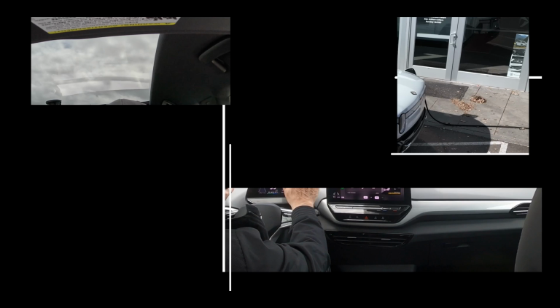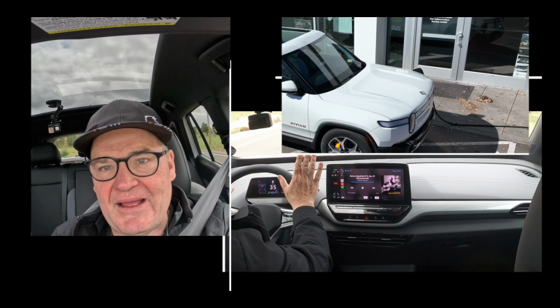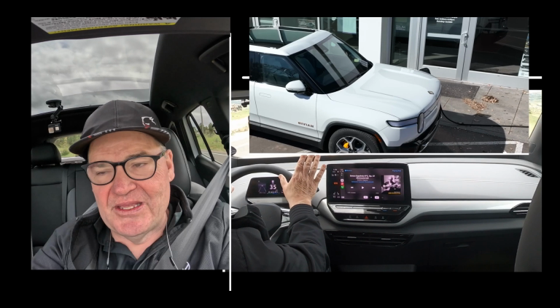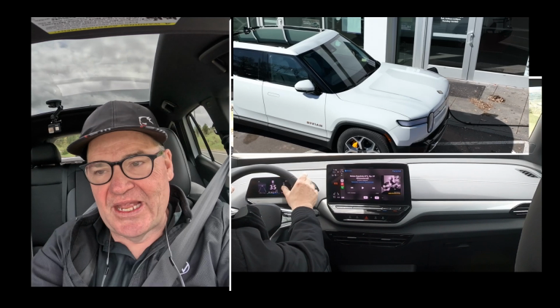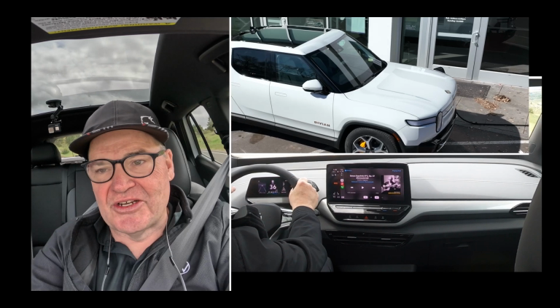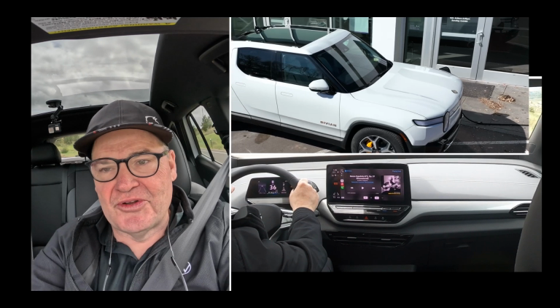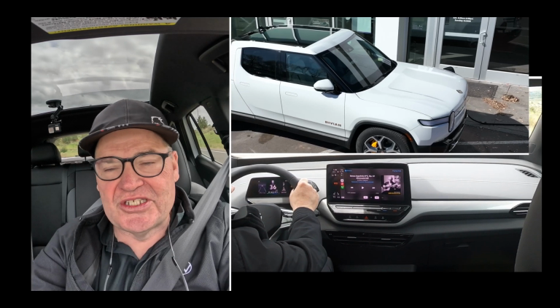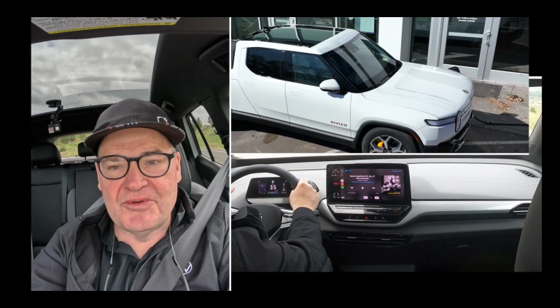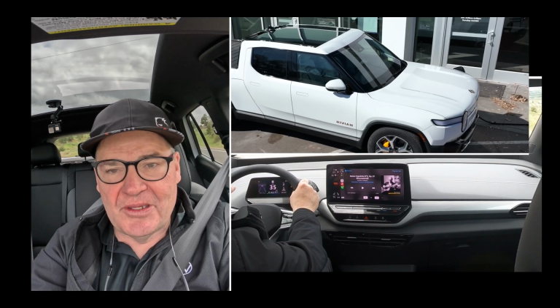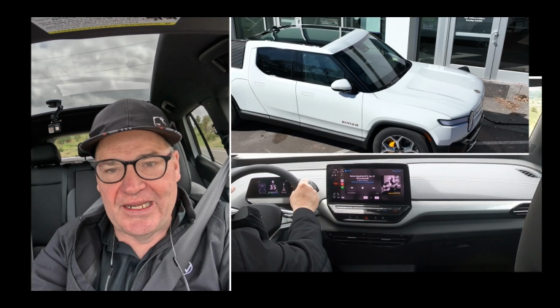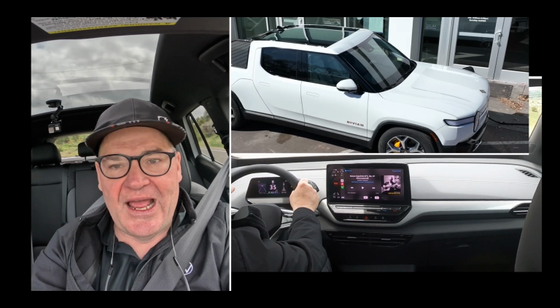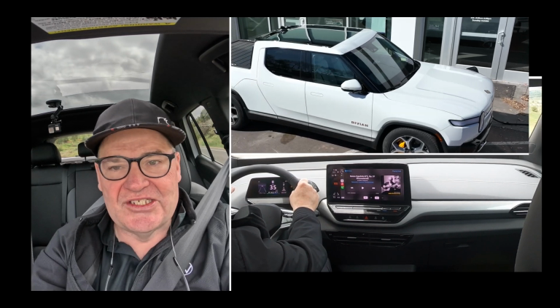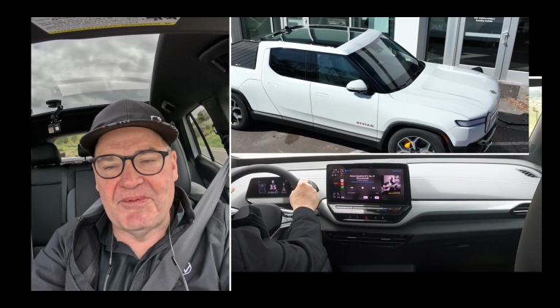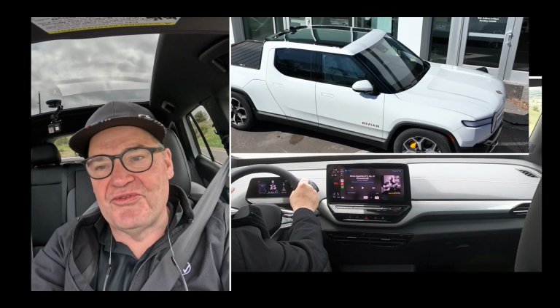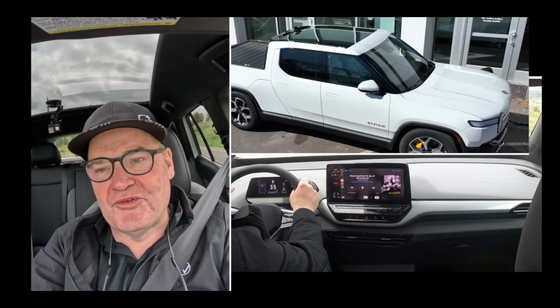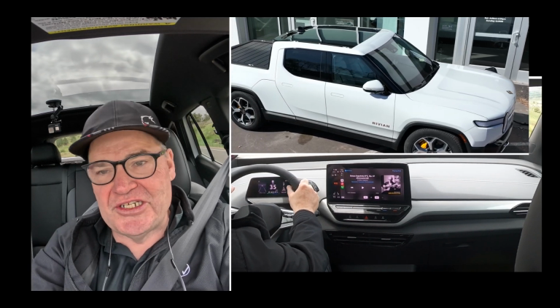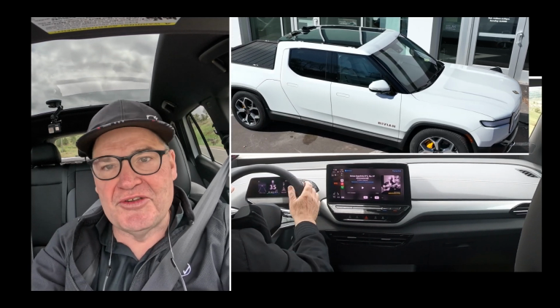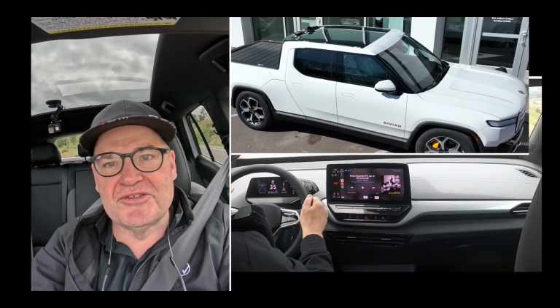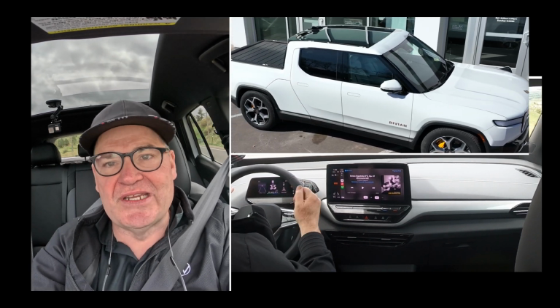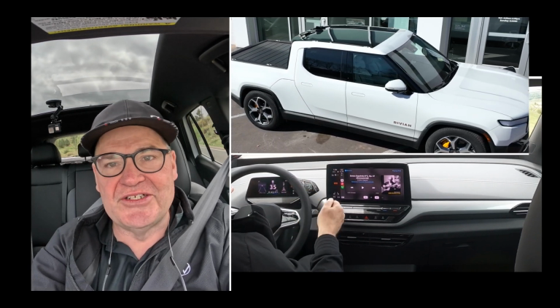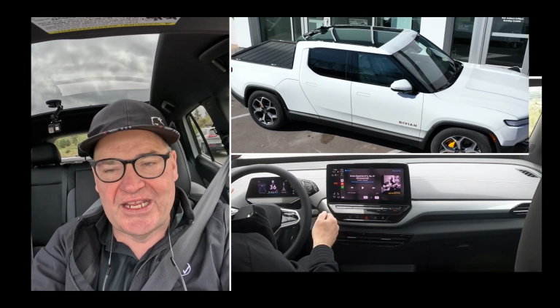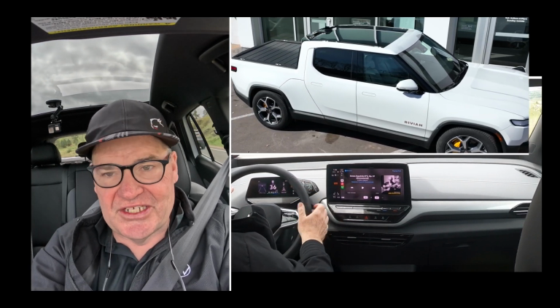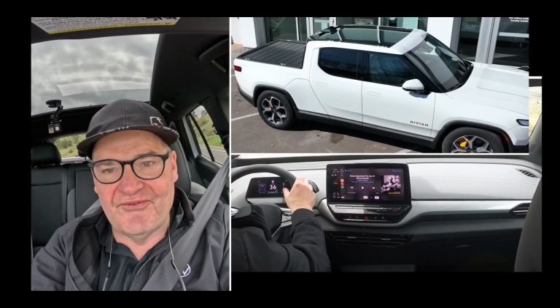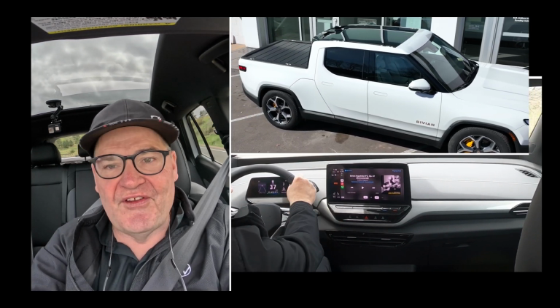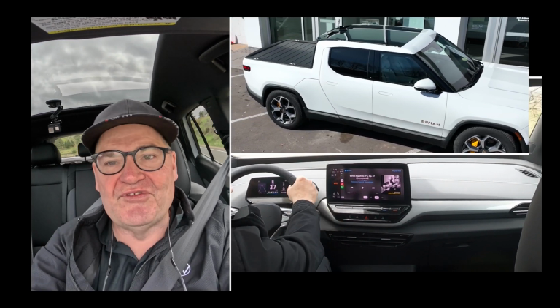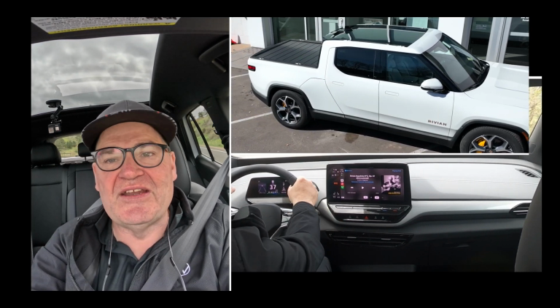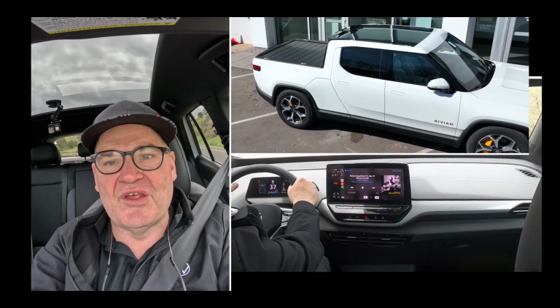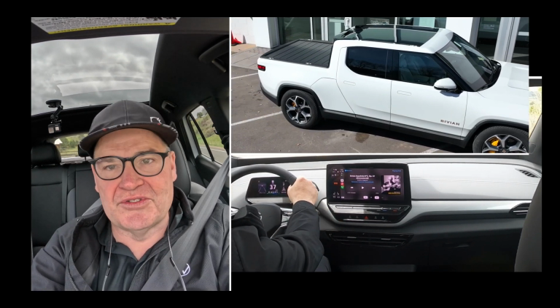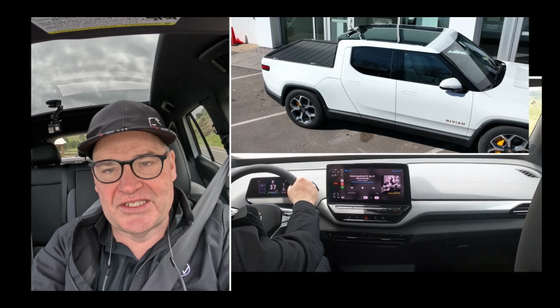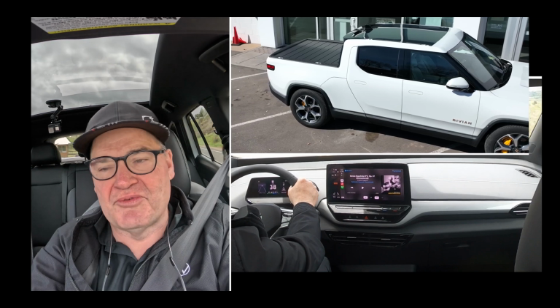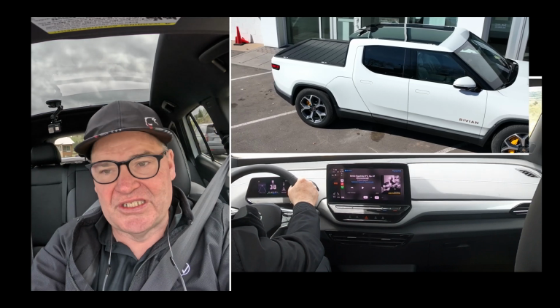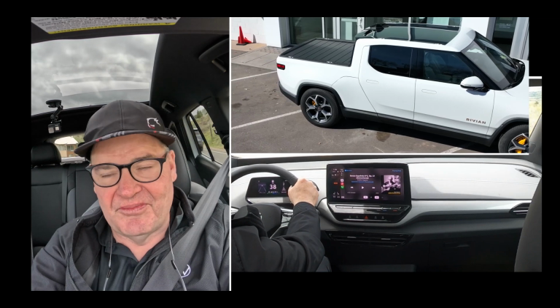Bob, the electric principal. I spent 32 years in education, 15 of those as a principal.